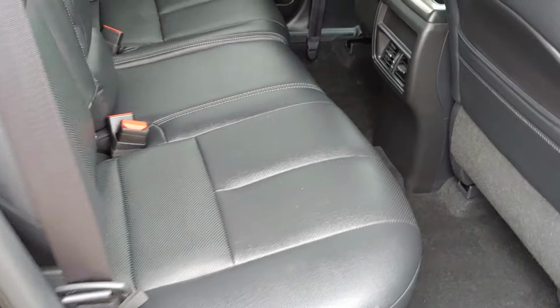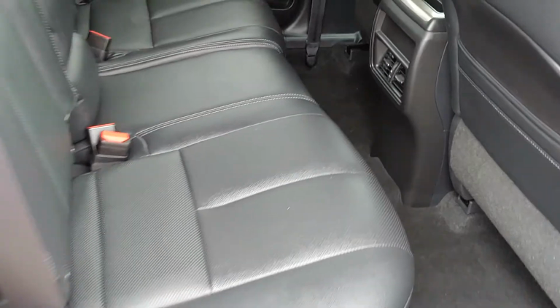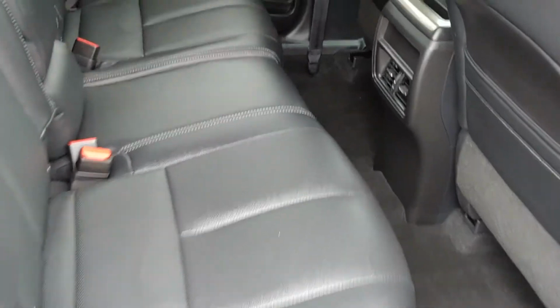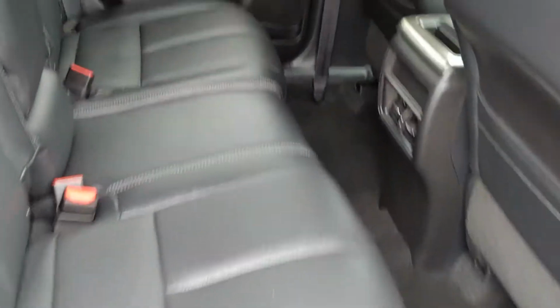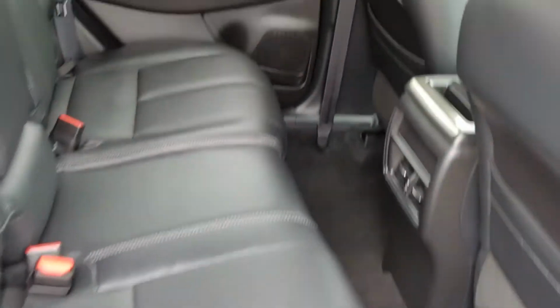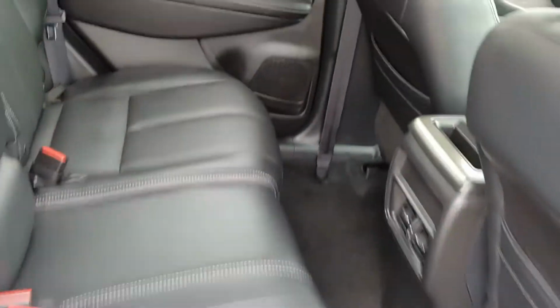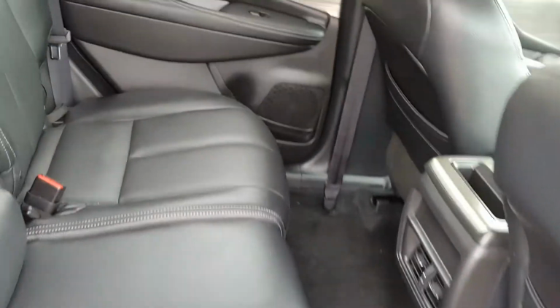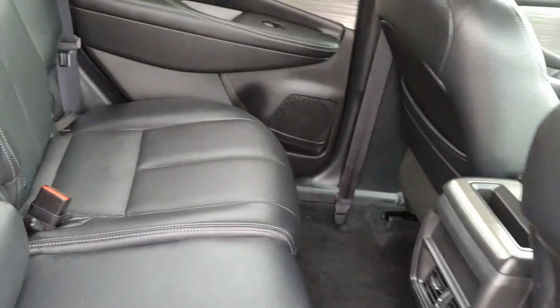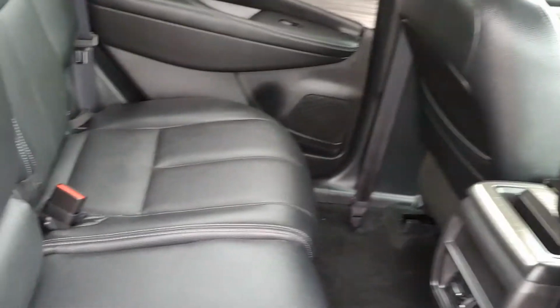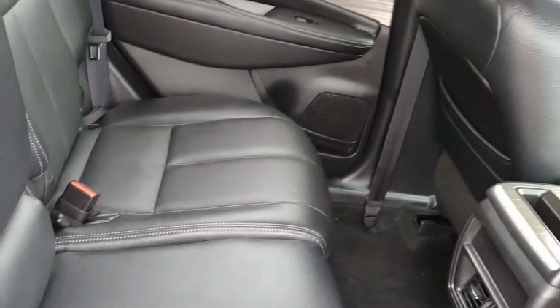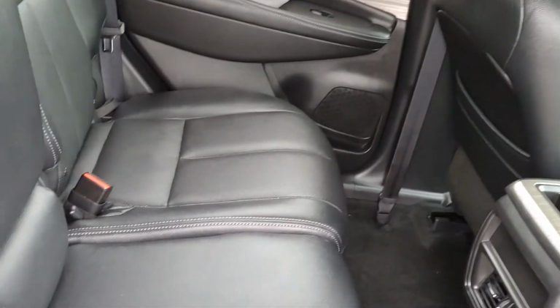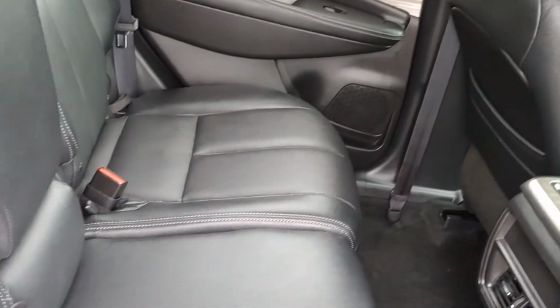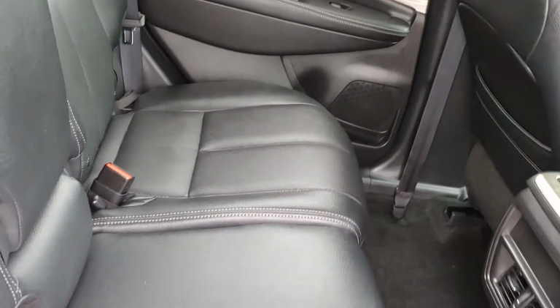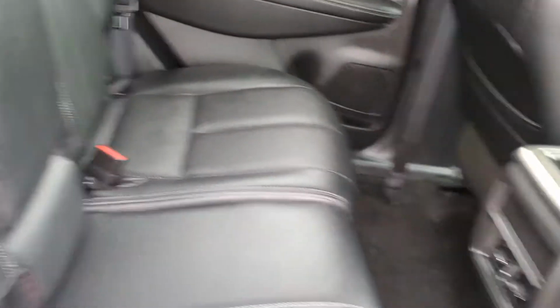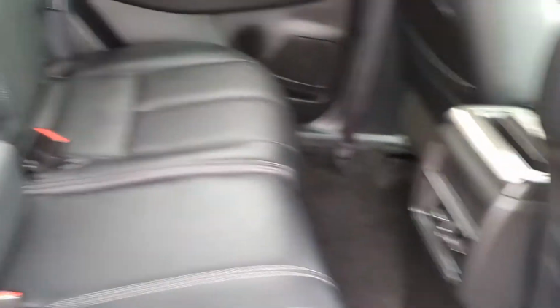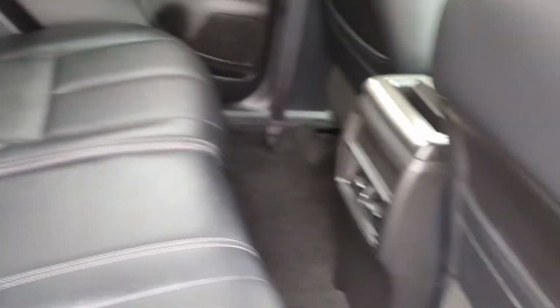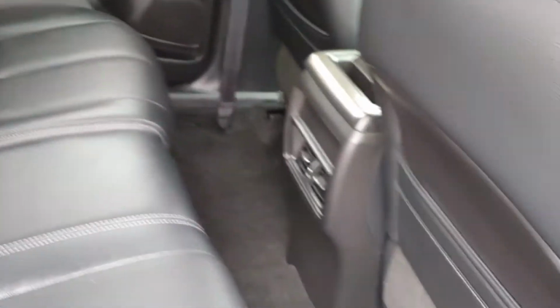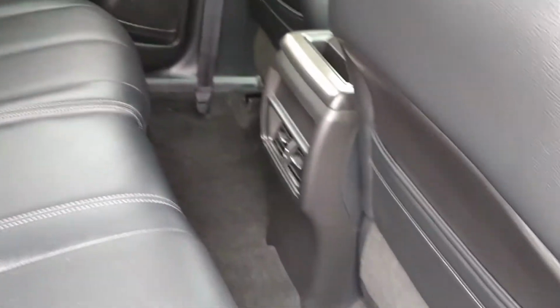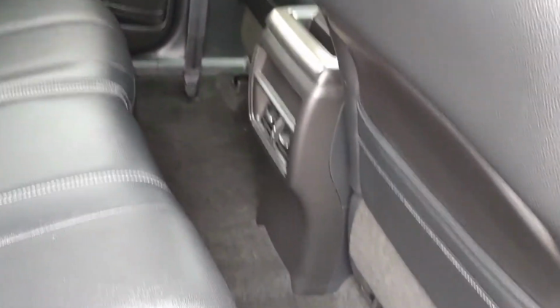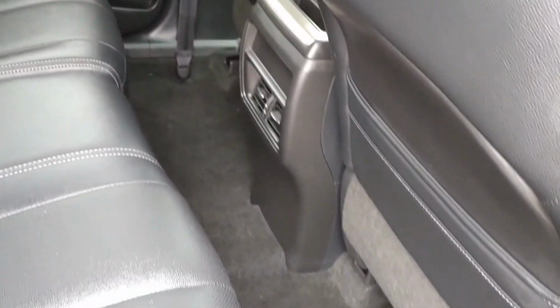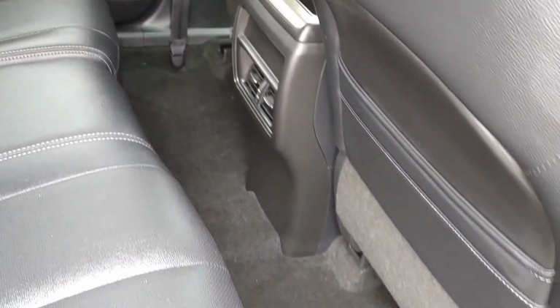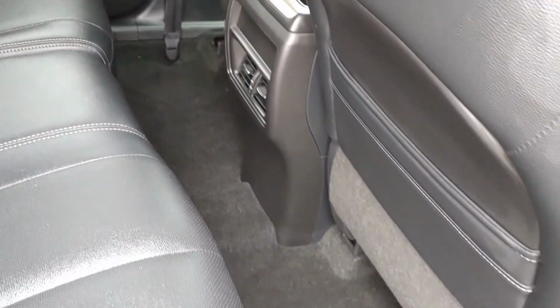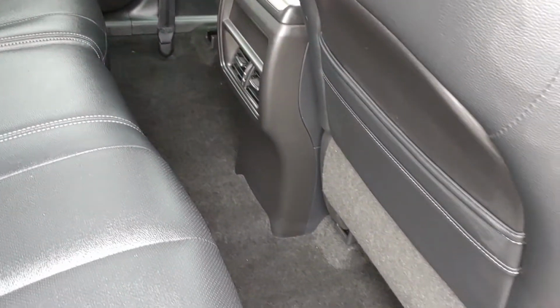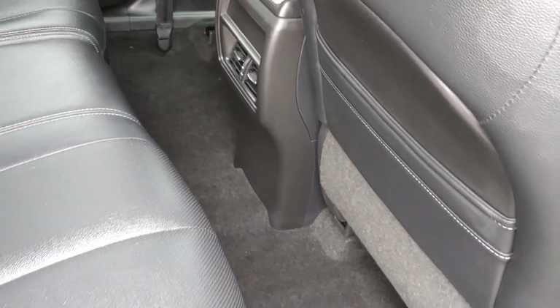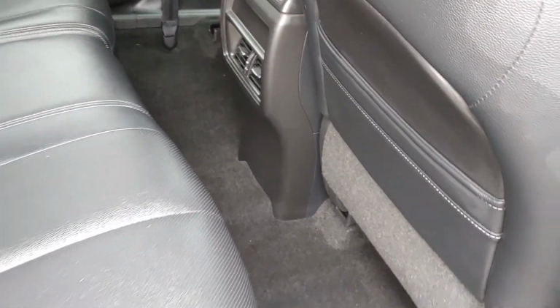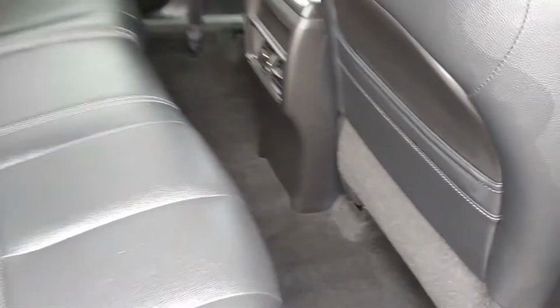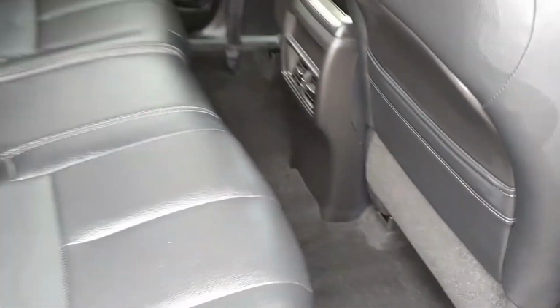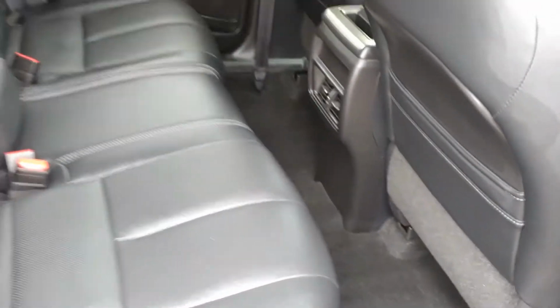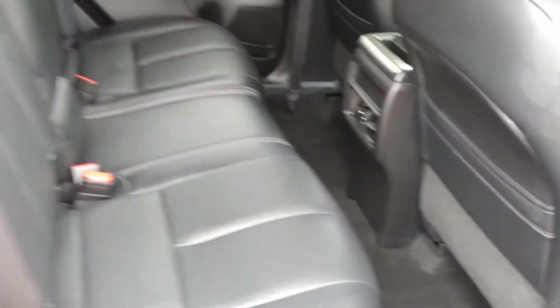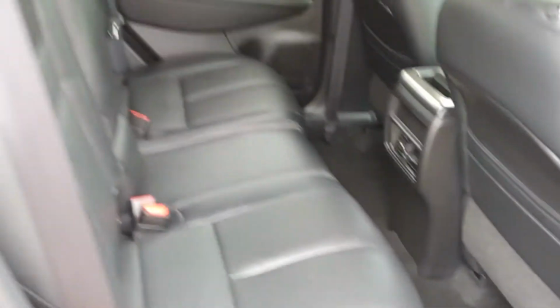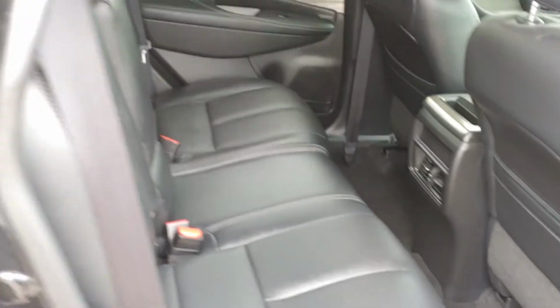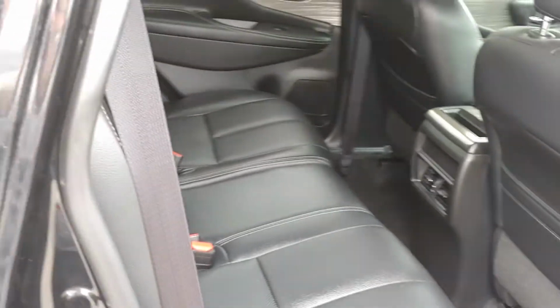Backseat again — more of that beautiful stitched leather. Plenty of room for all your backseat passengers.